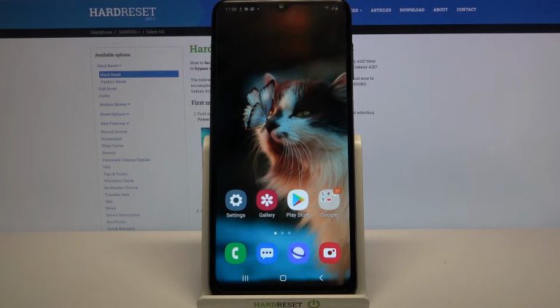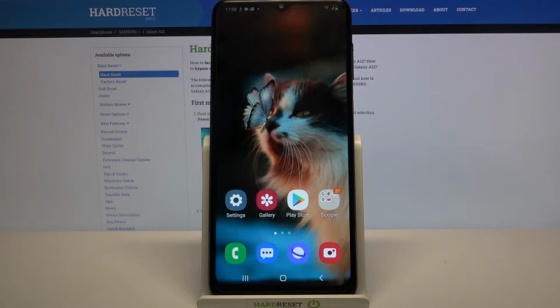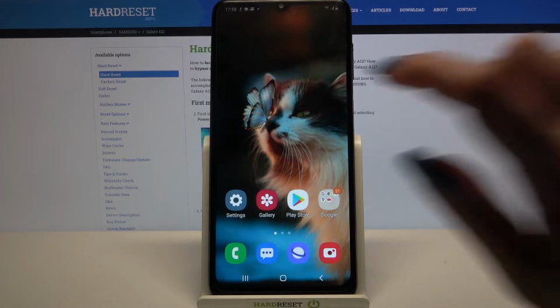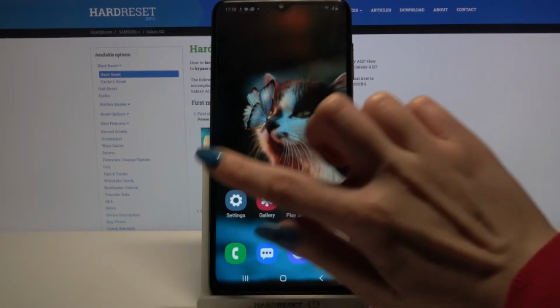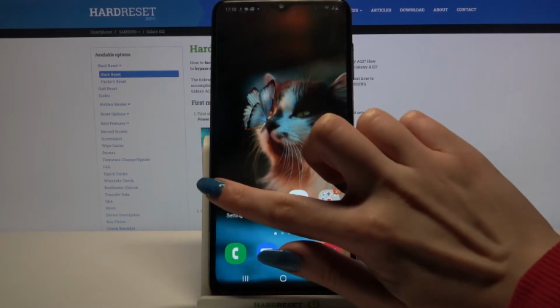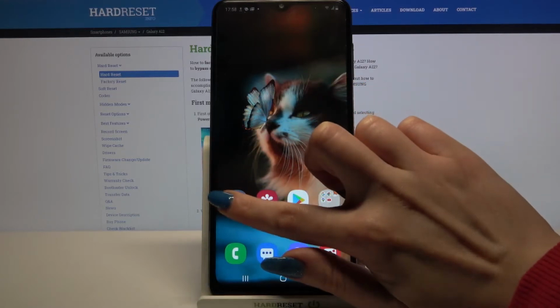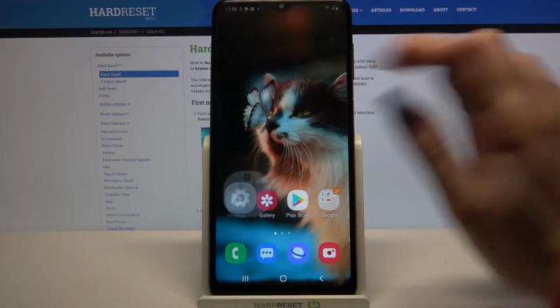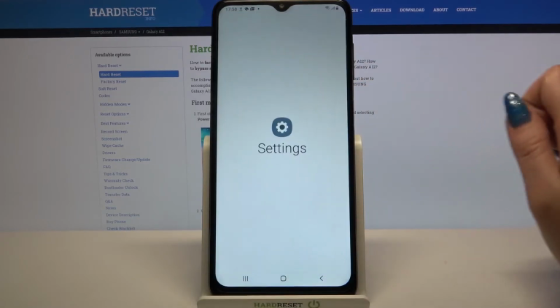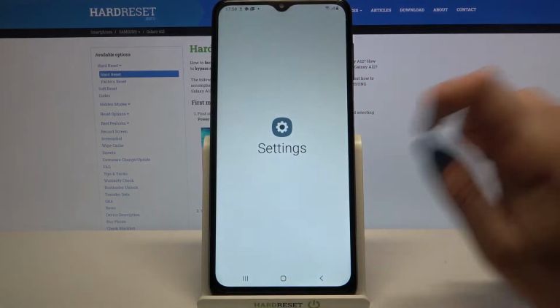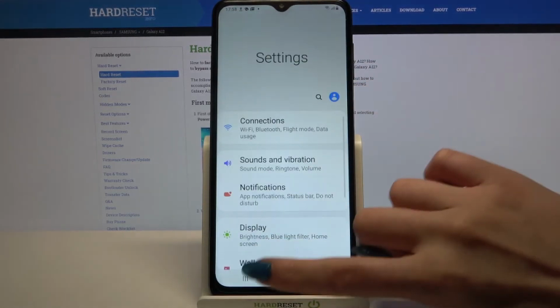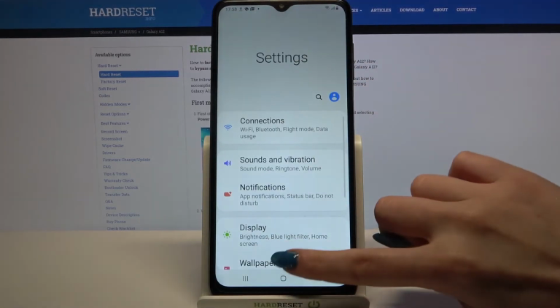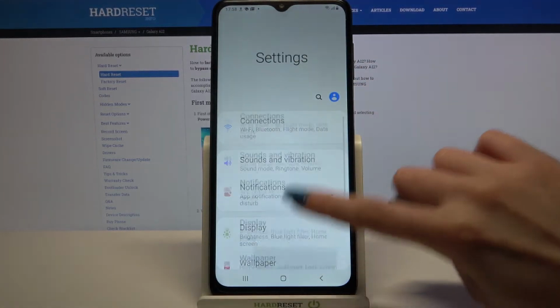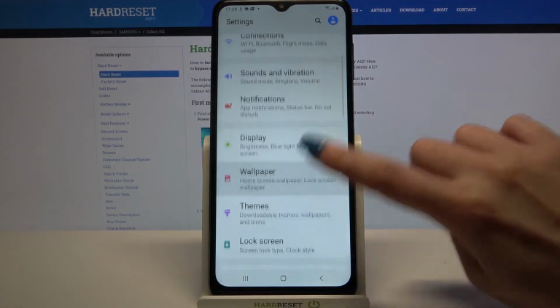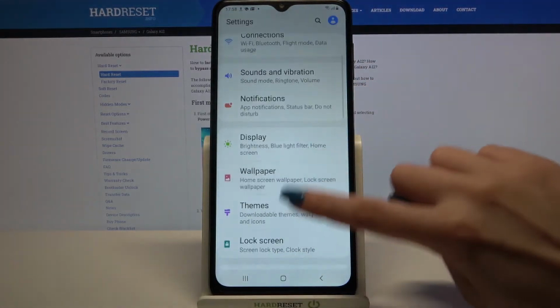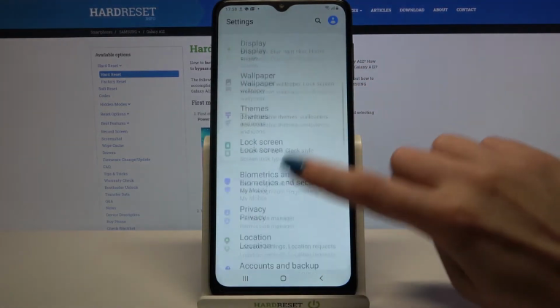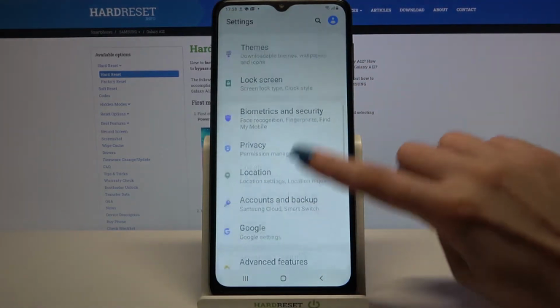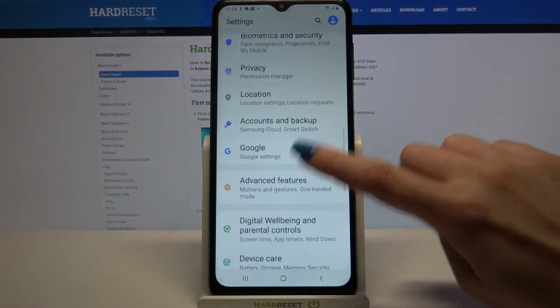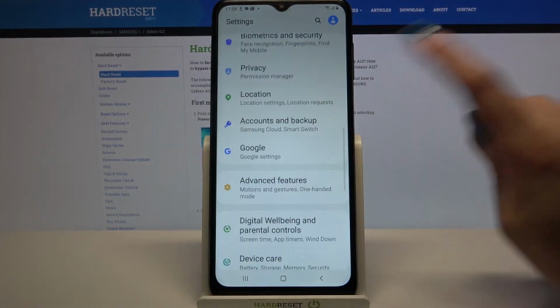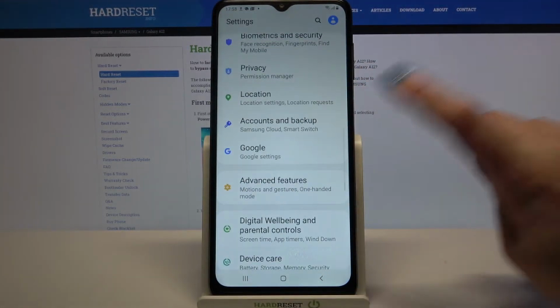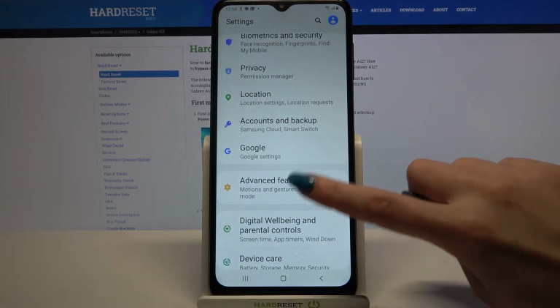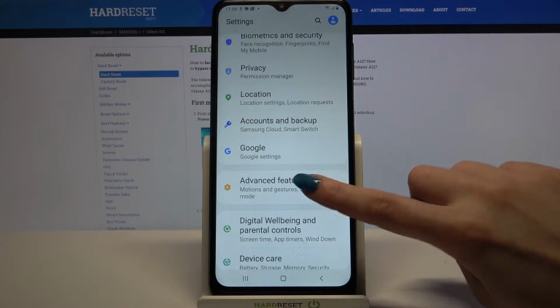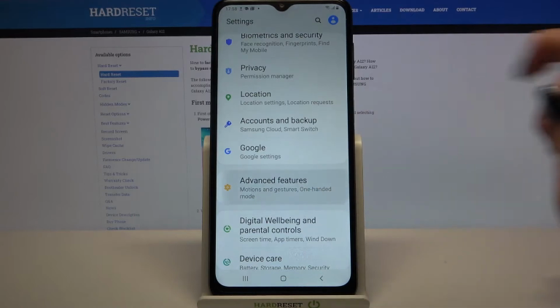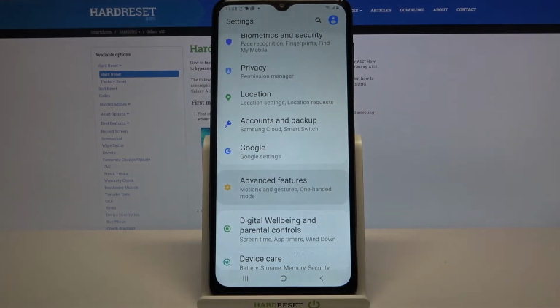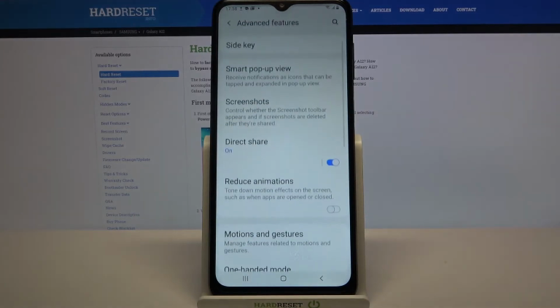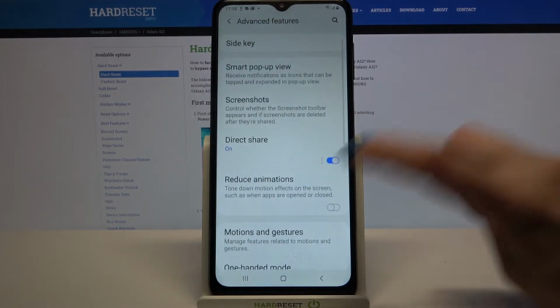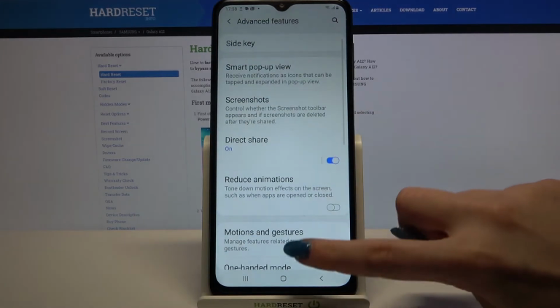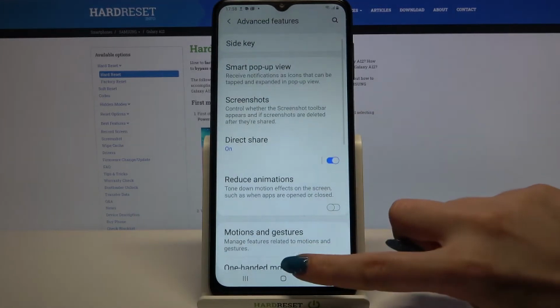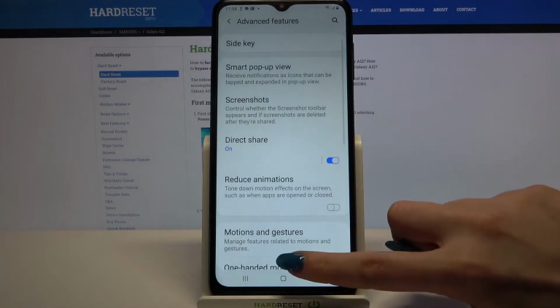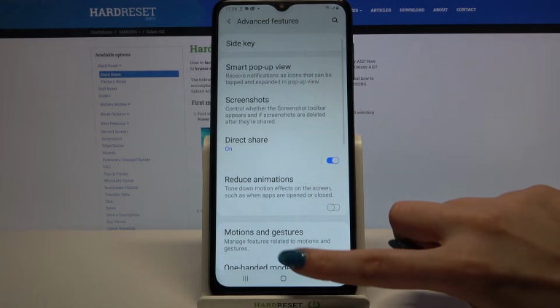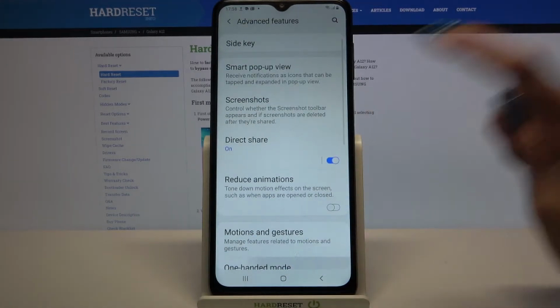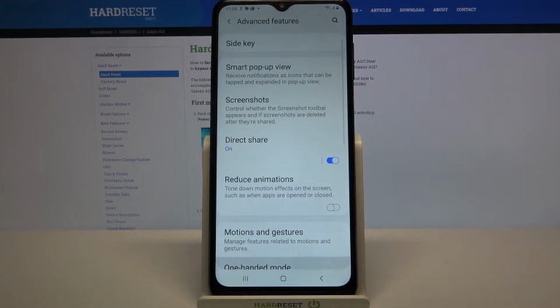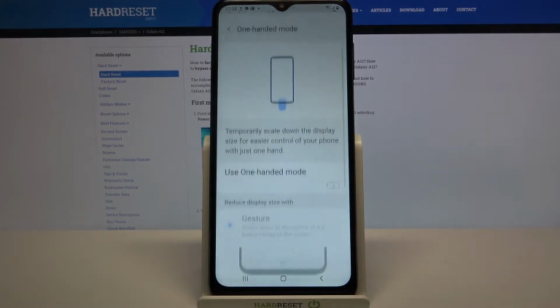Start by going into settings, then scroll down, go into advanced features and tap on one handed mode.